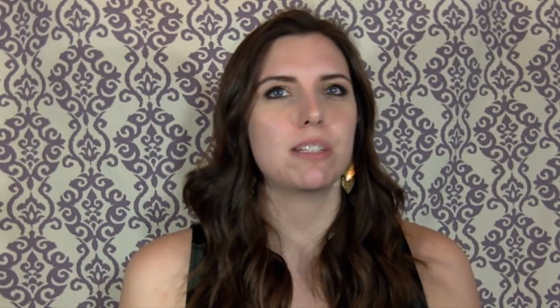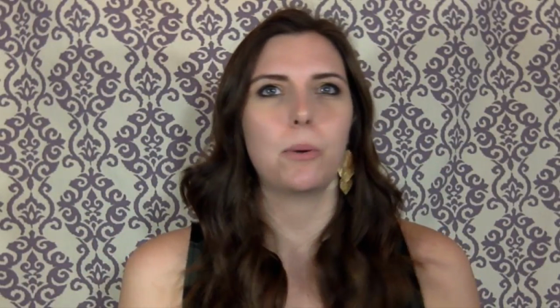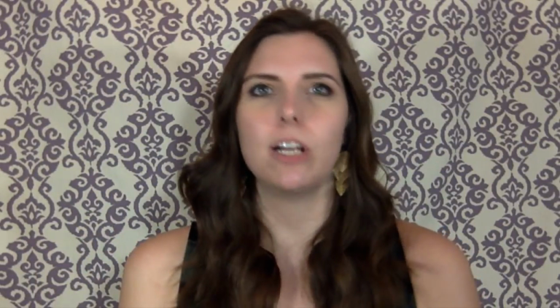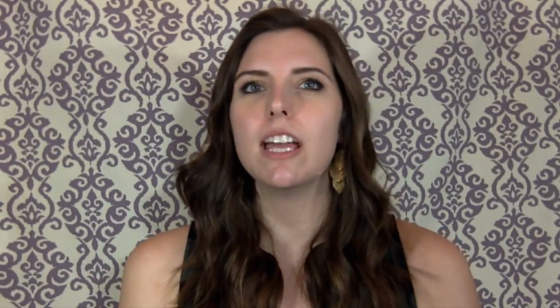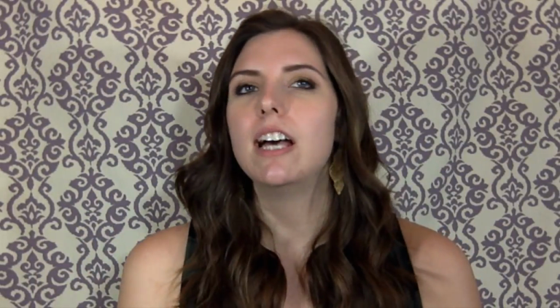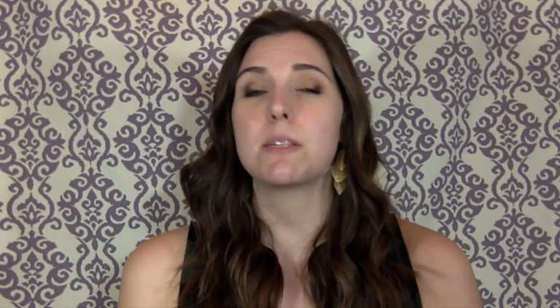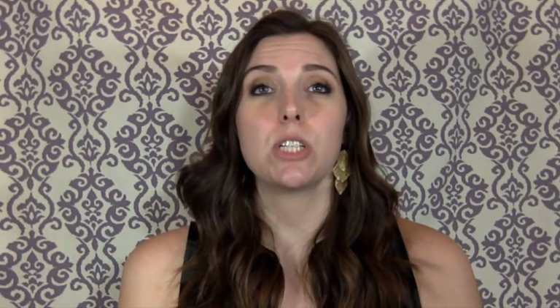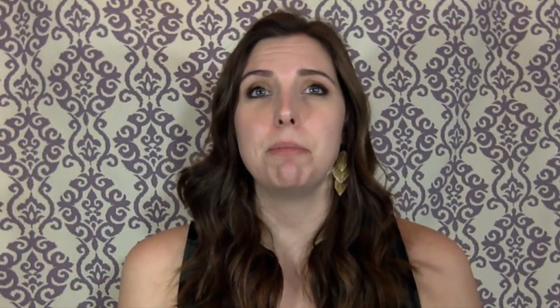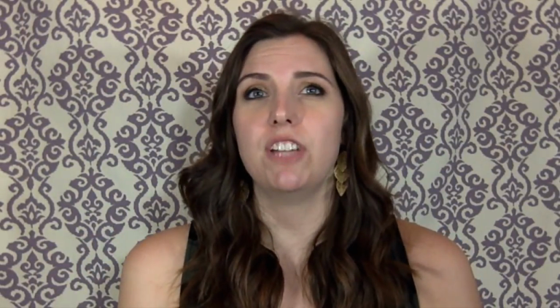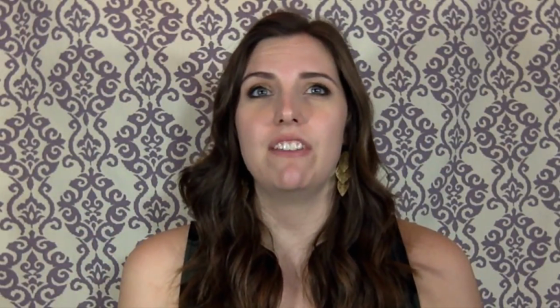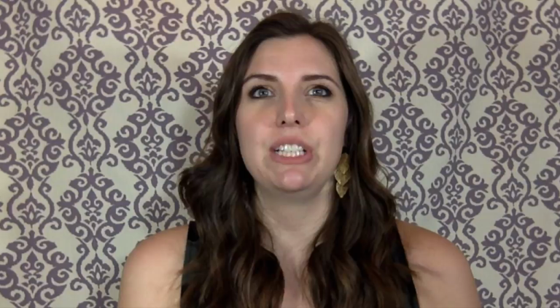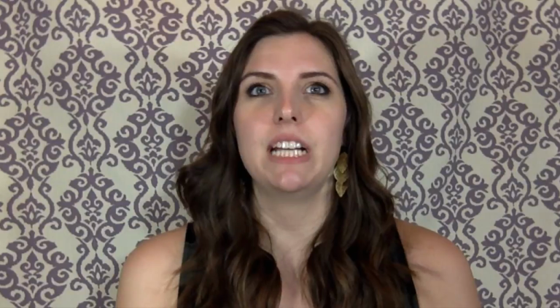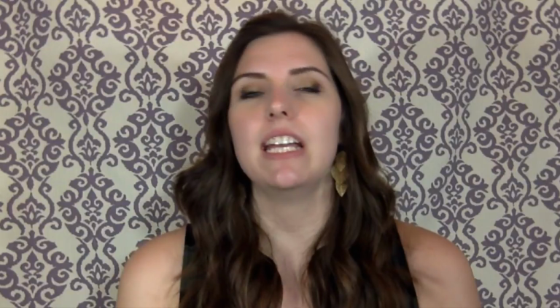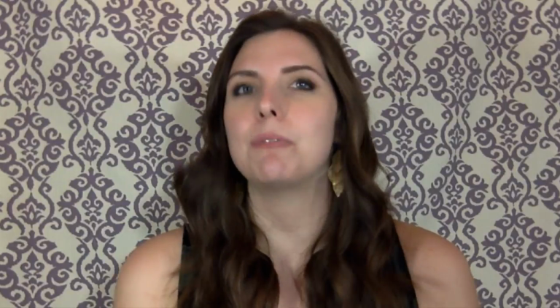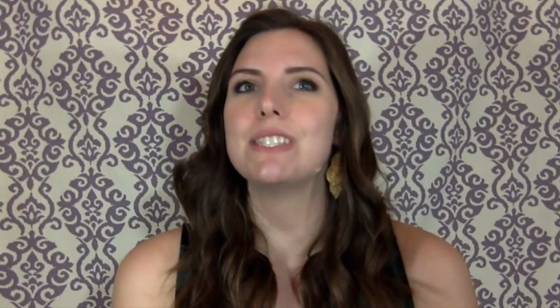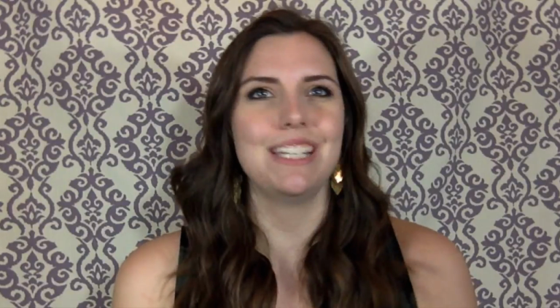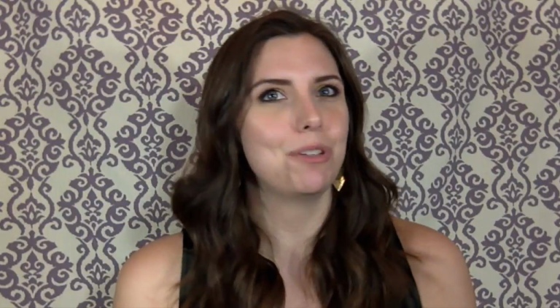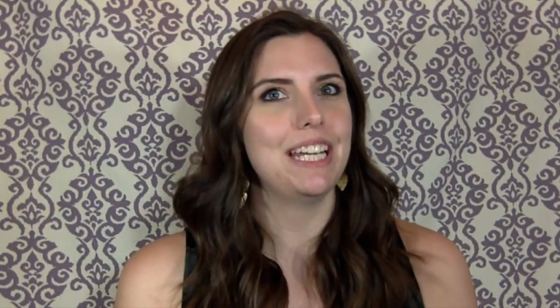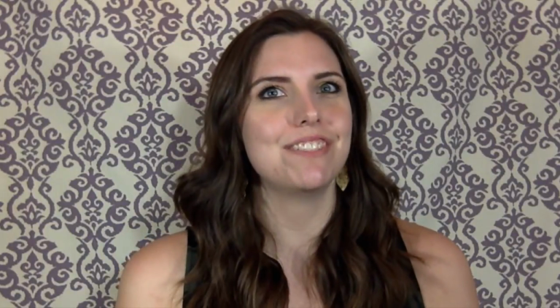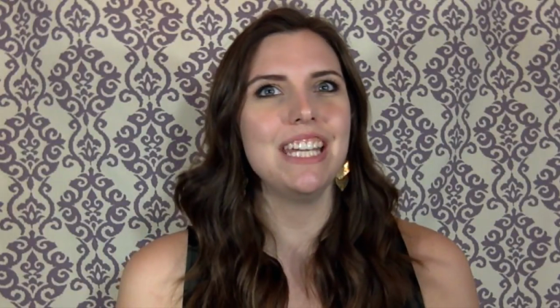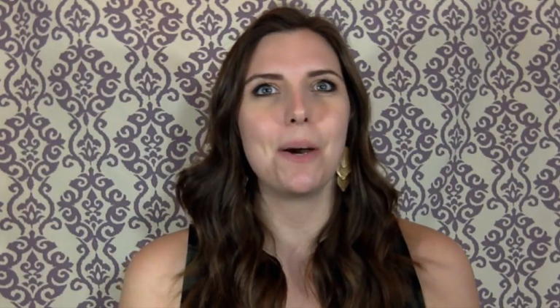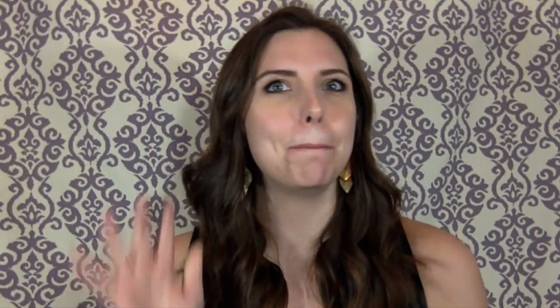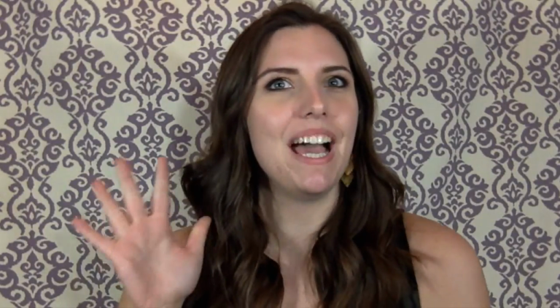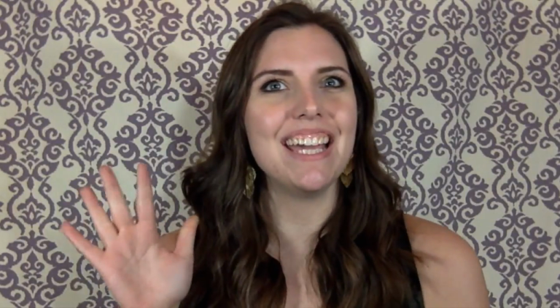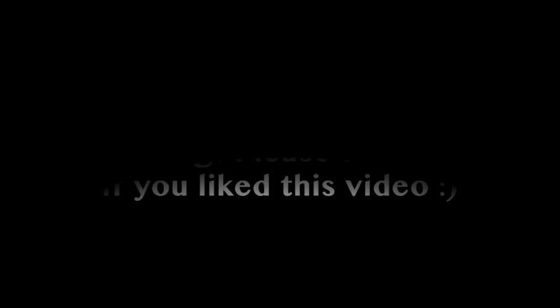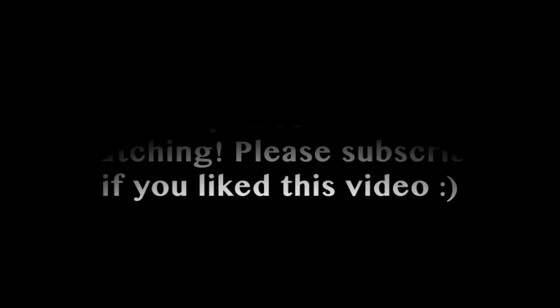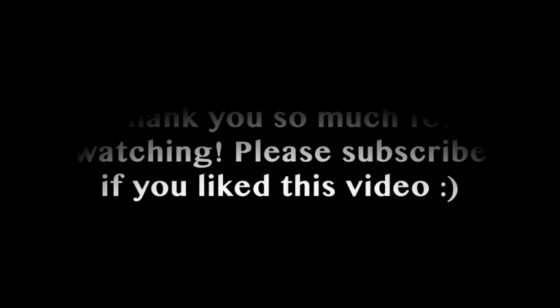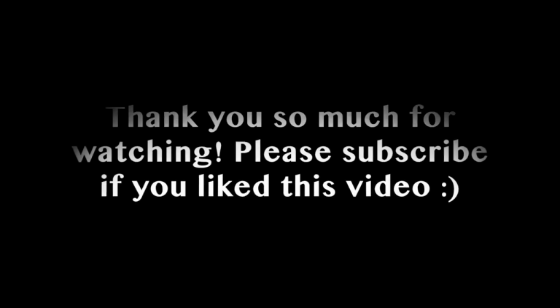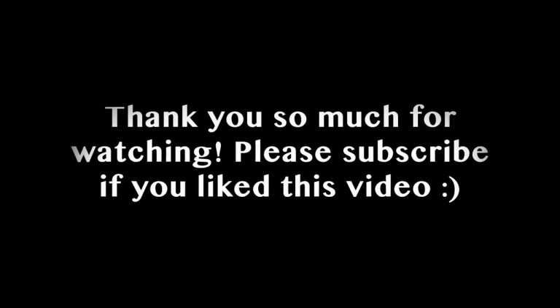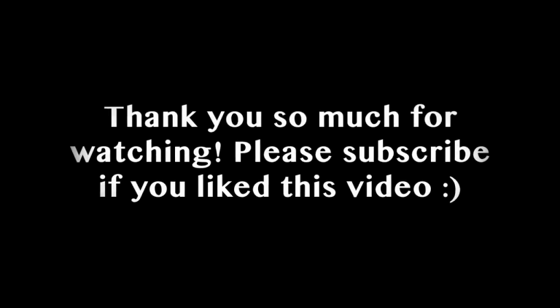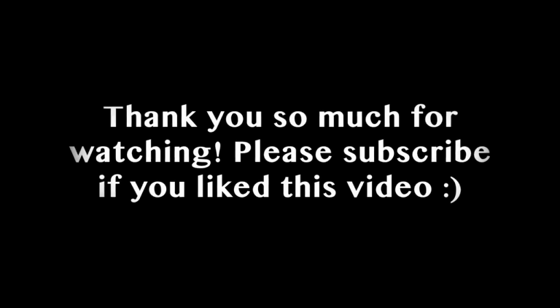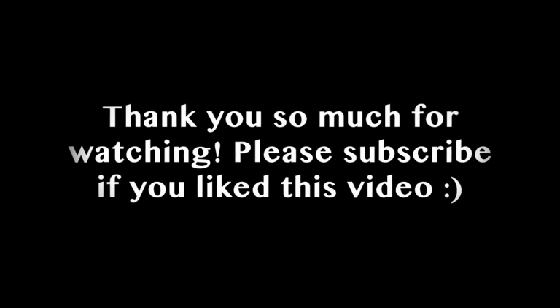Thank you guys so much for watching, I really appreciate the support. Subscribe if you haven't already, and I will see you in my next video. Bye!